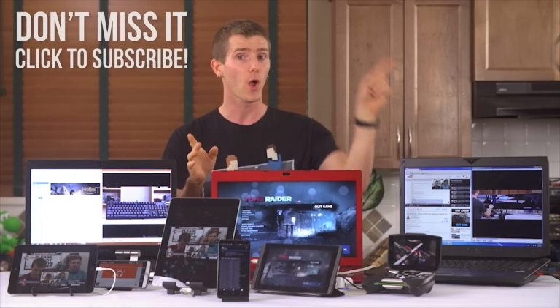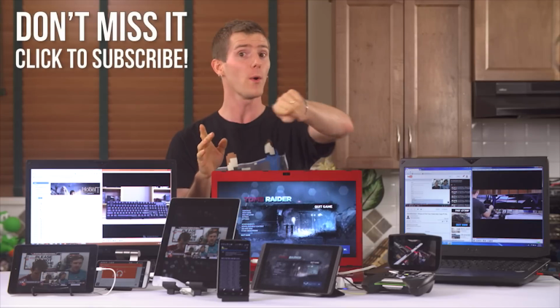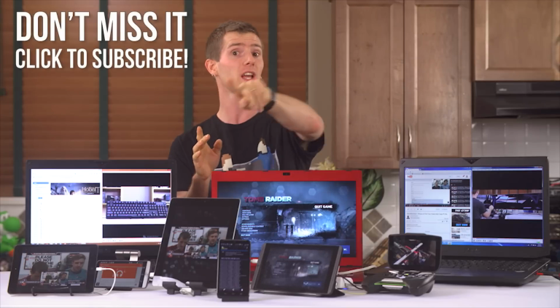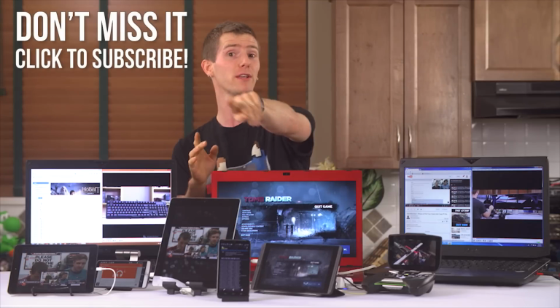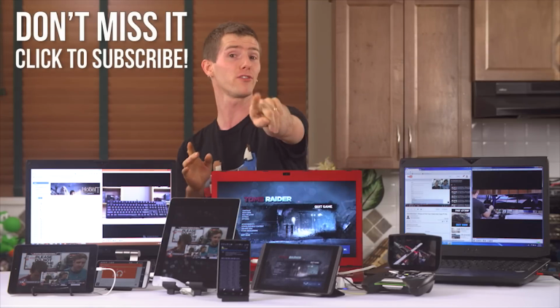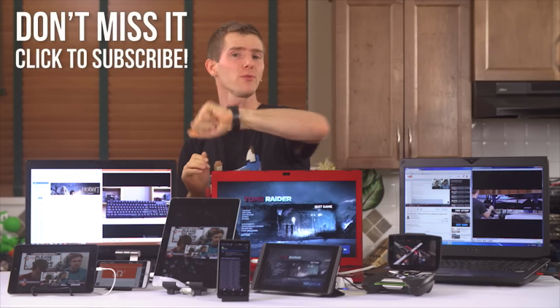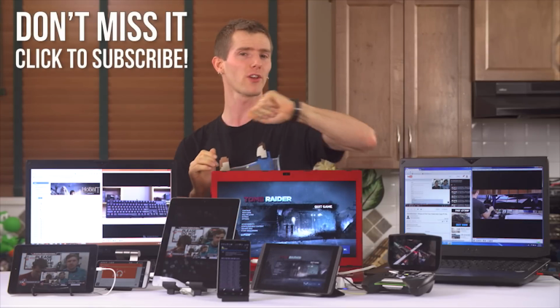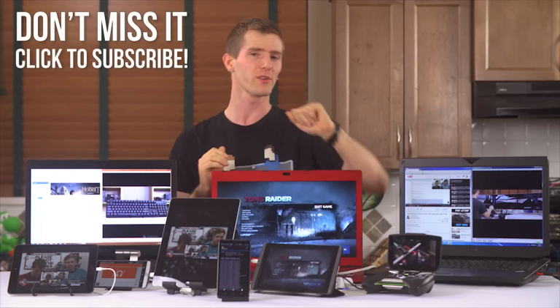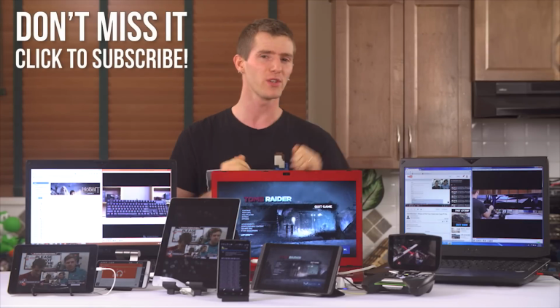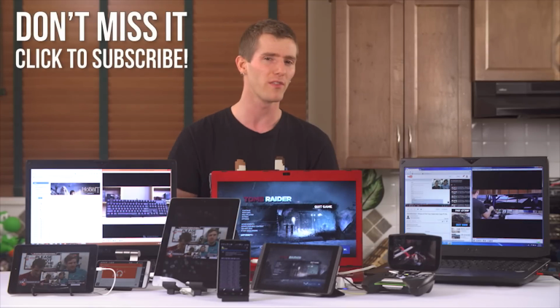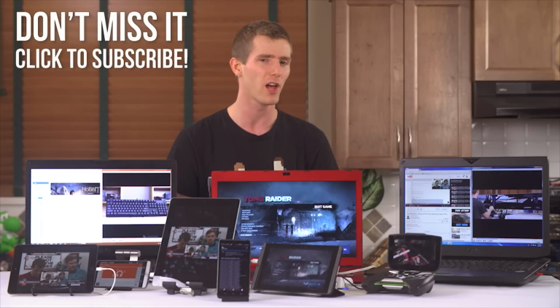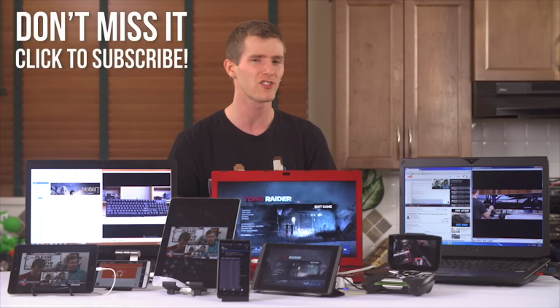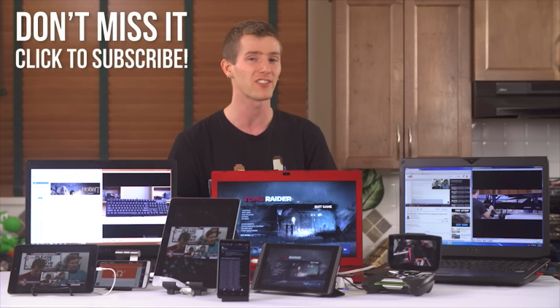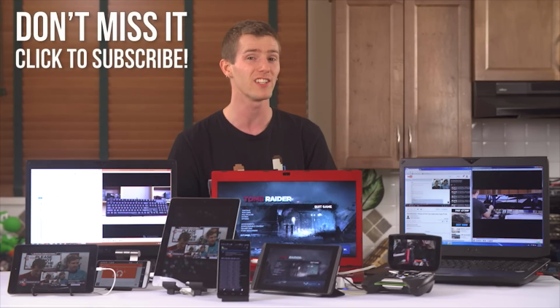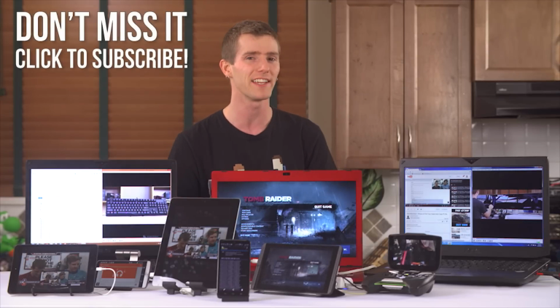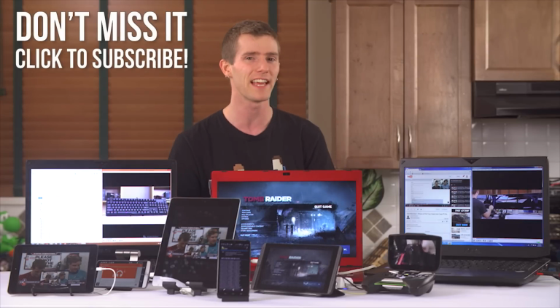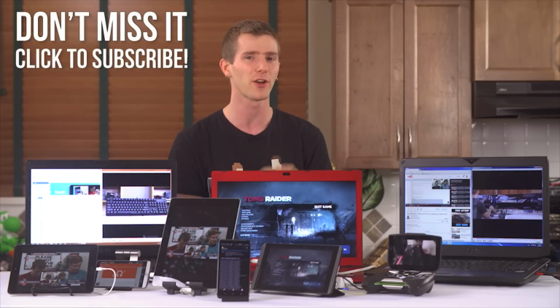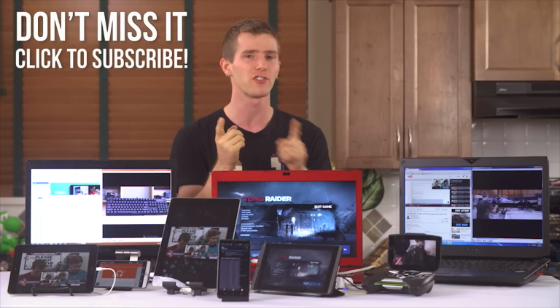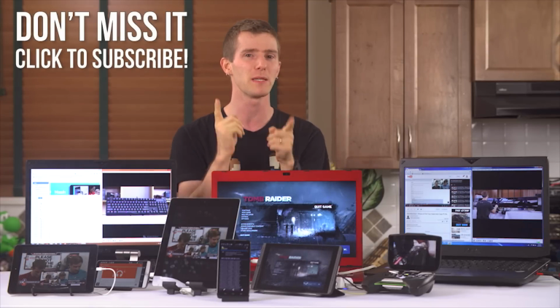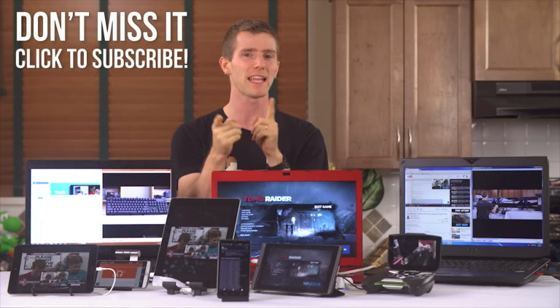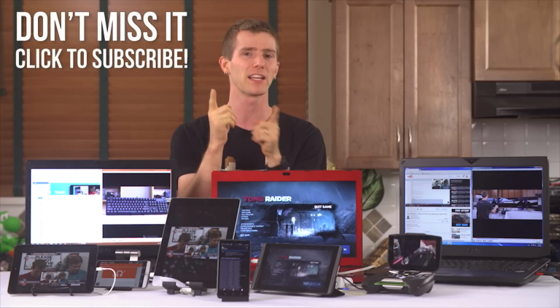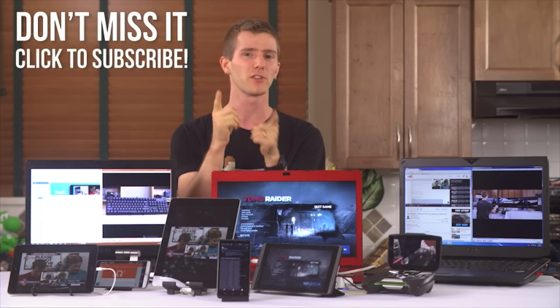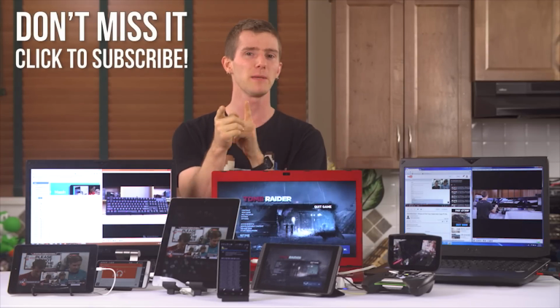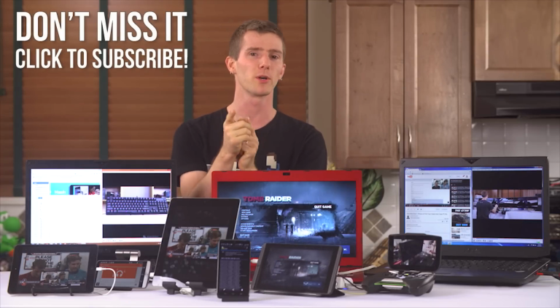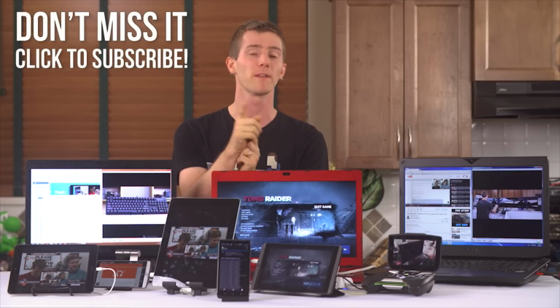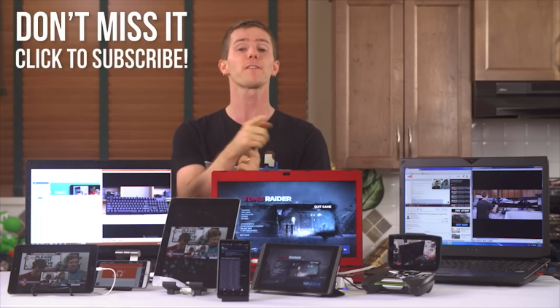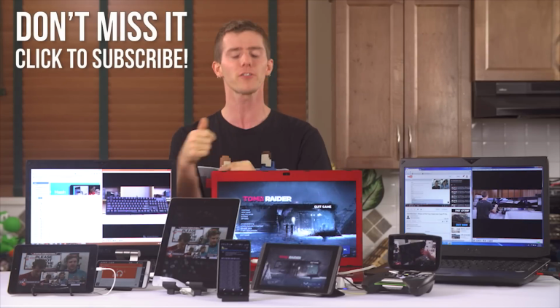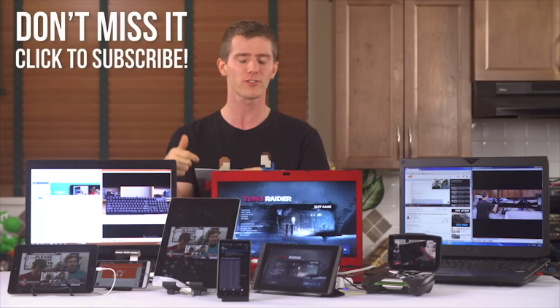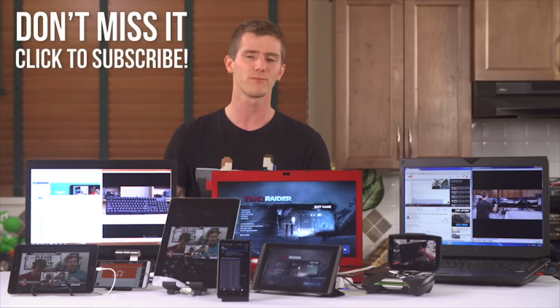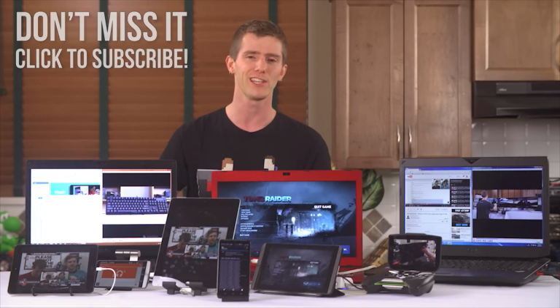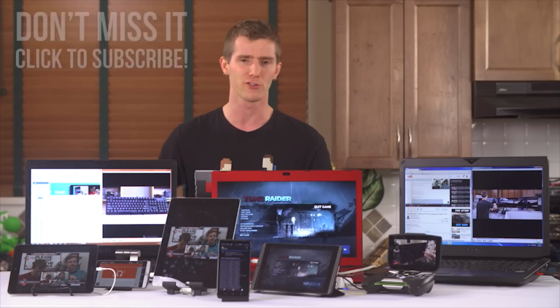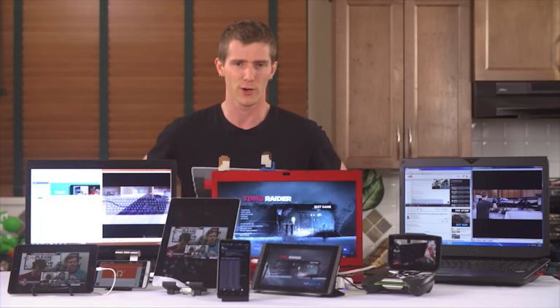Coming soon is our review of the Logitech G910 RGB mechanical keyboard, but first, the intro.